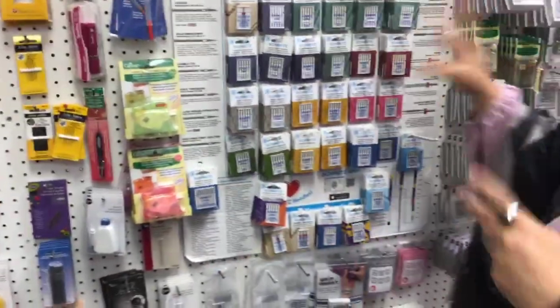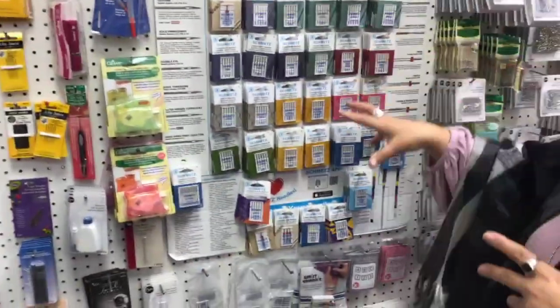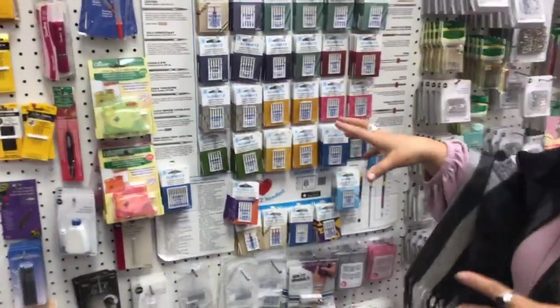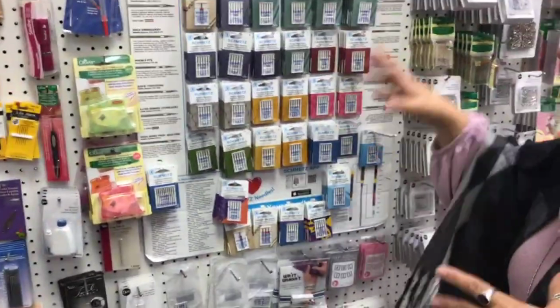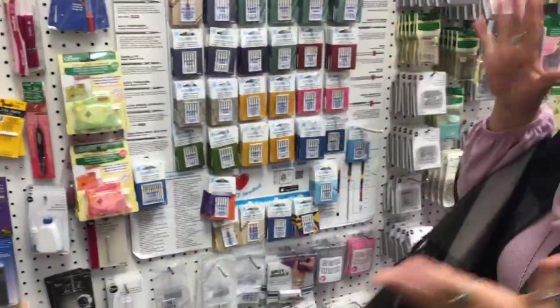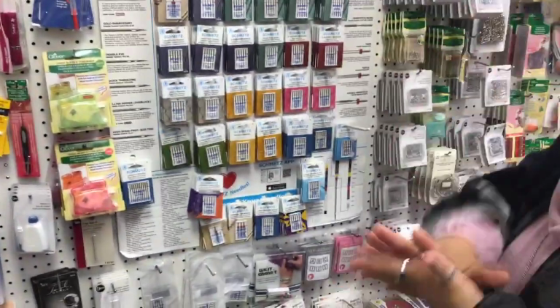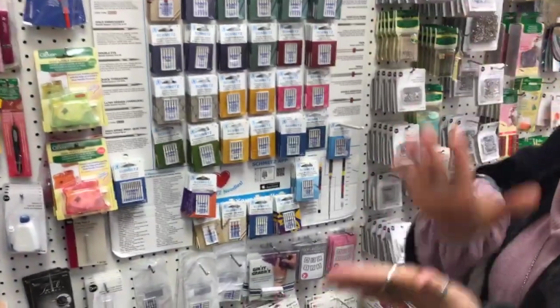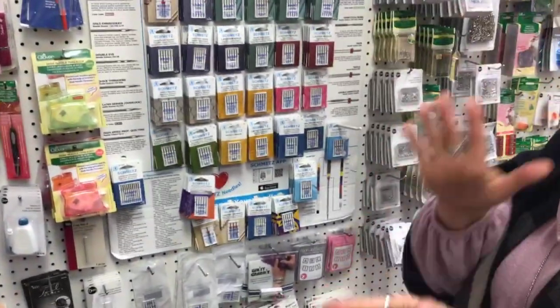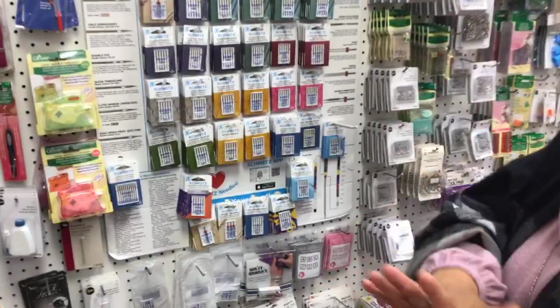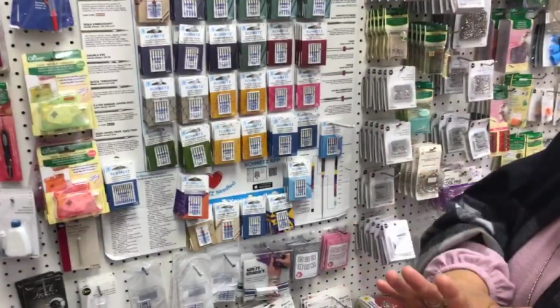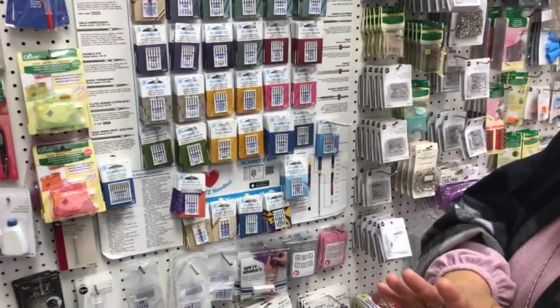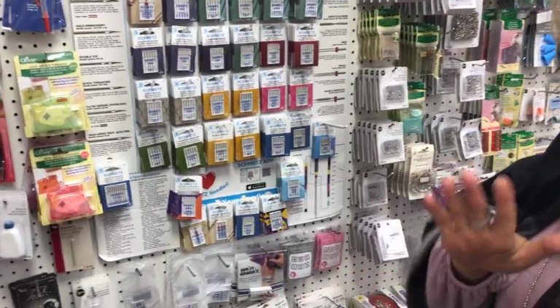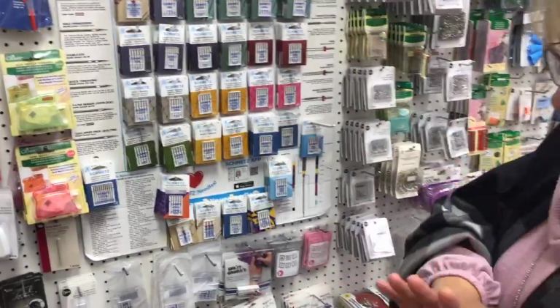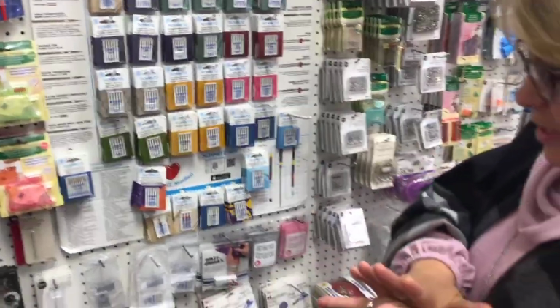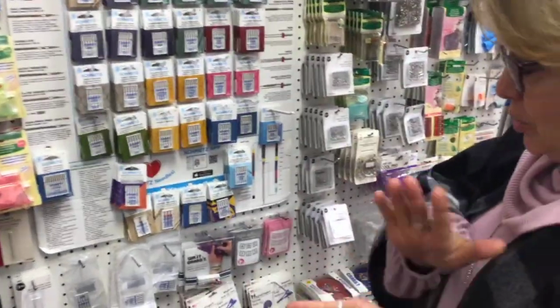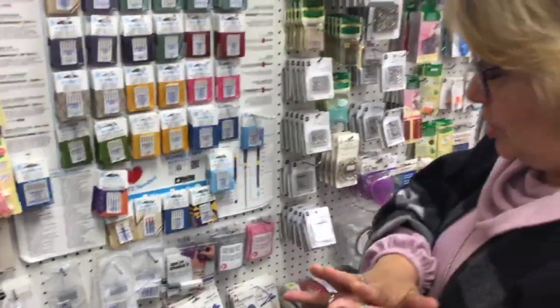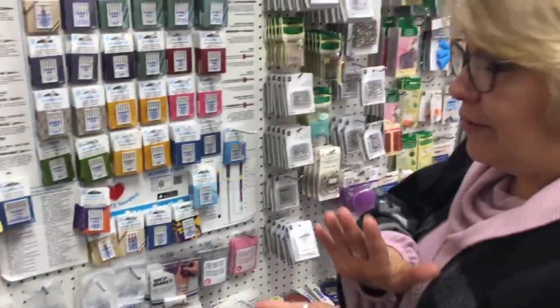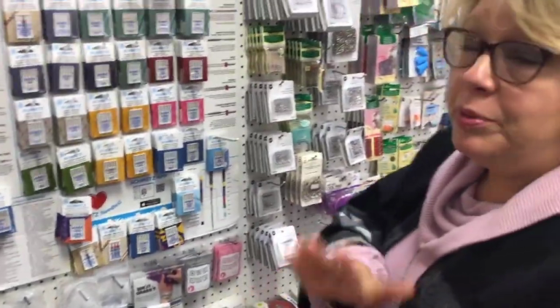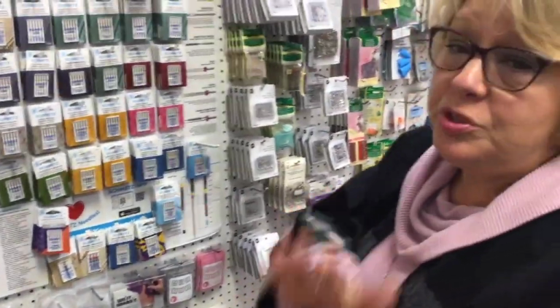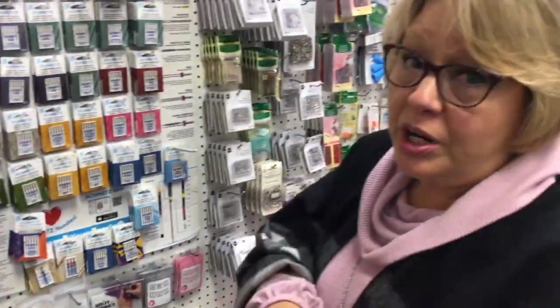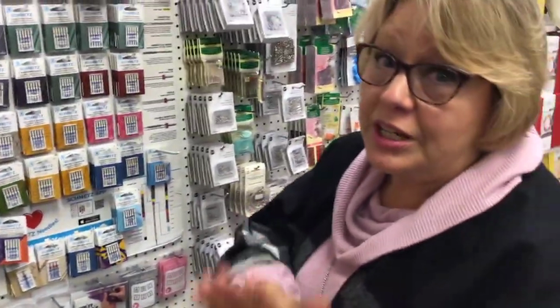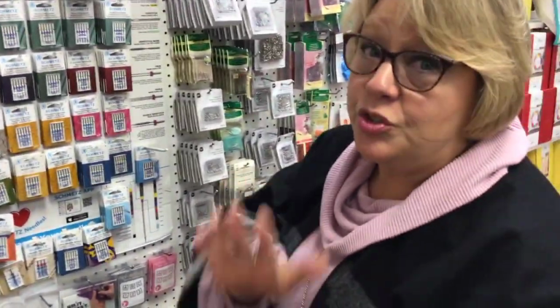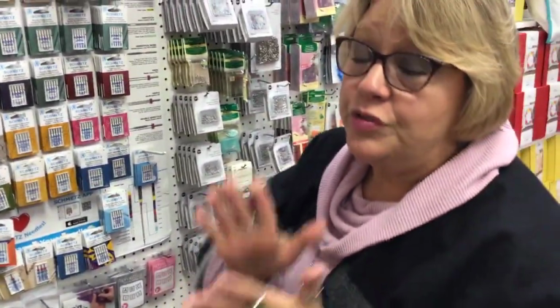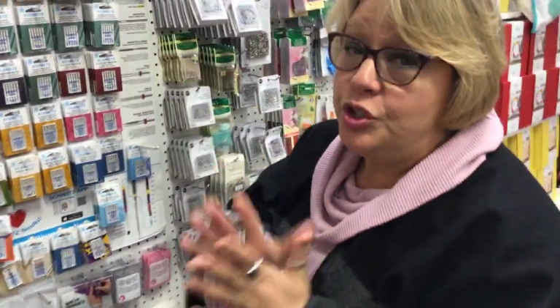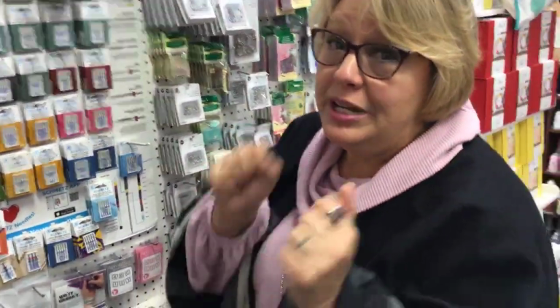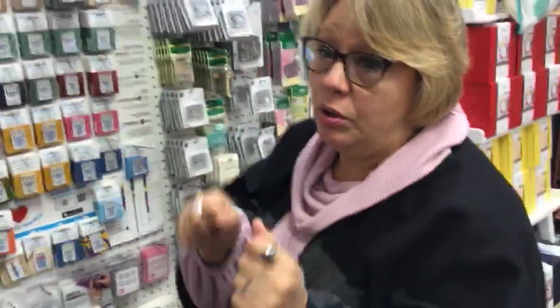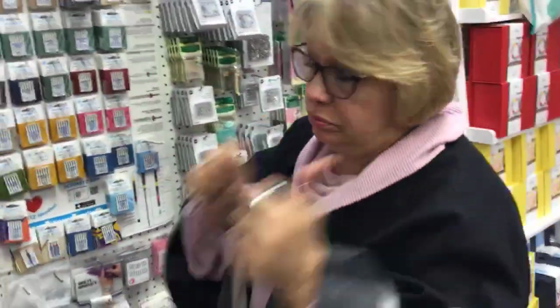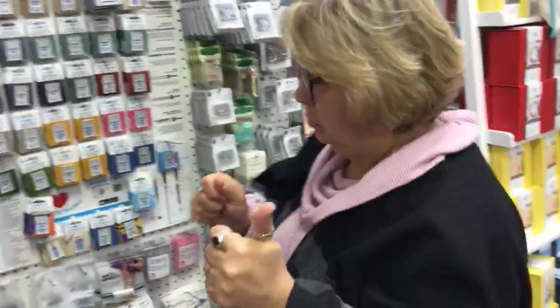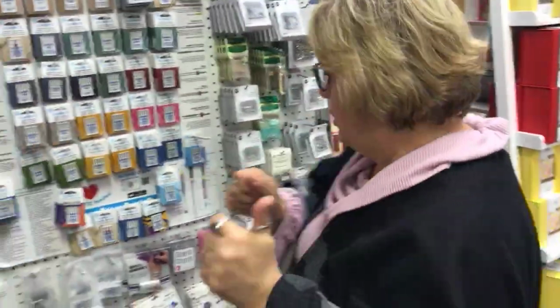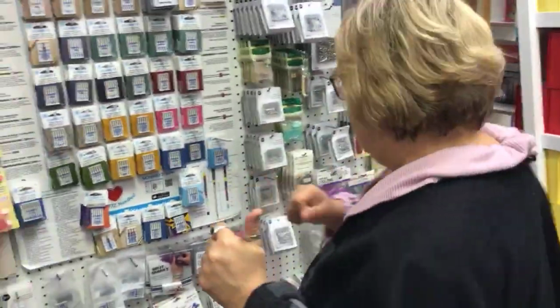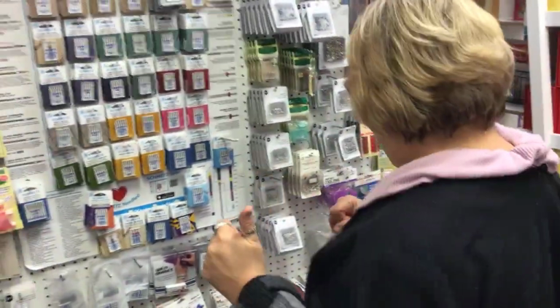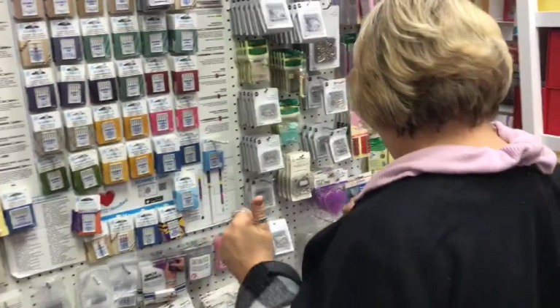Sewing machine needles — if you're not replacing your sewing machine needle regularly, you should. Every project deserves a new needle. That's just your rule.